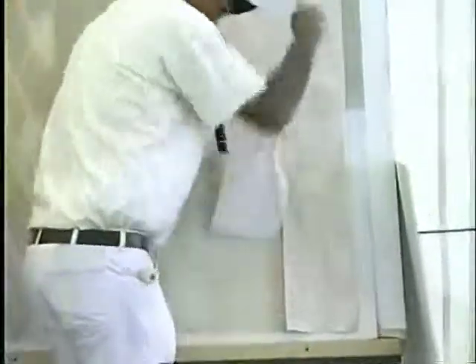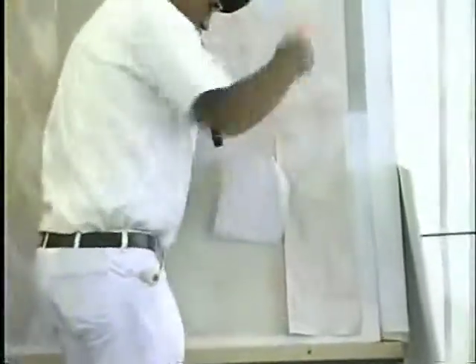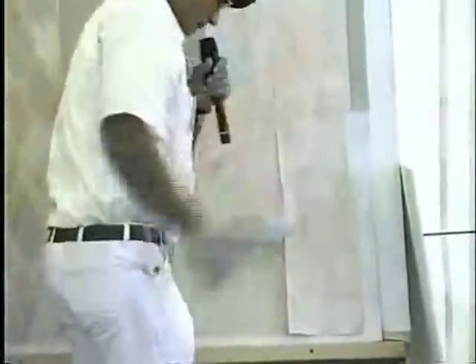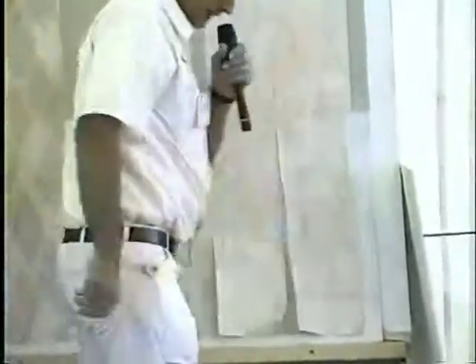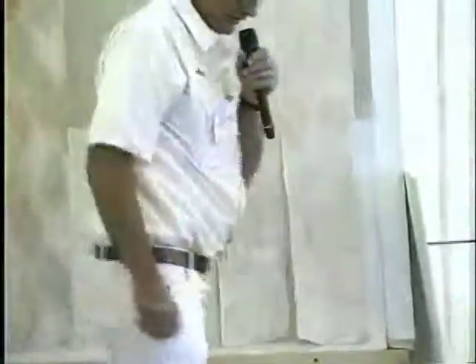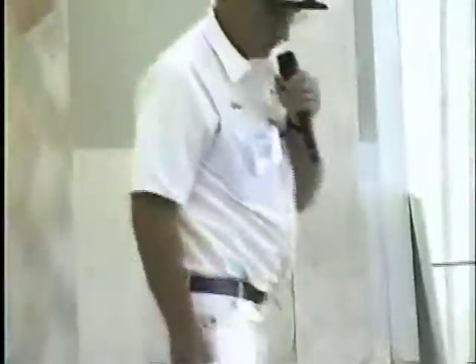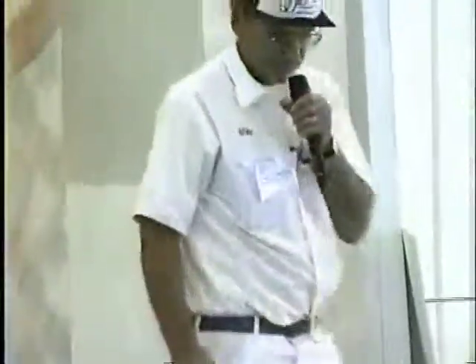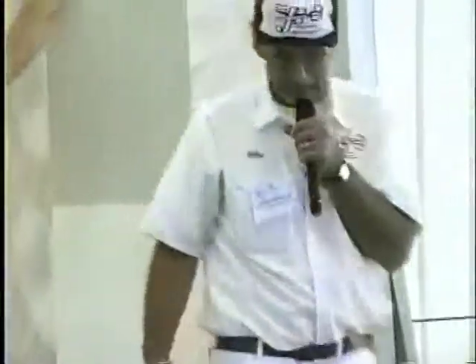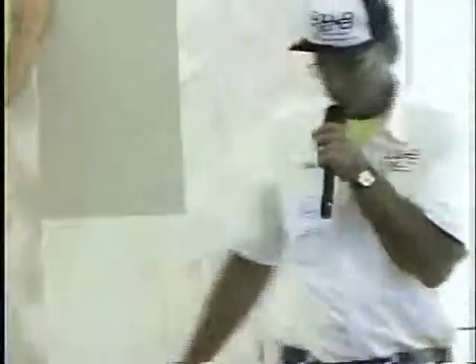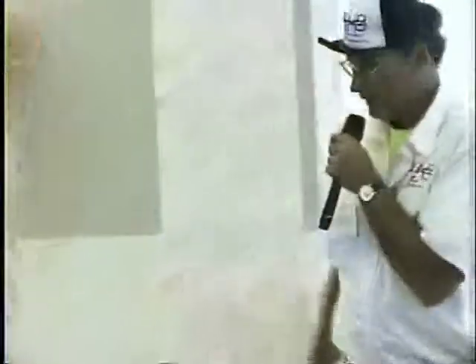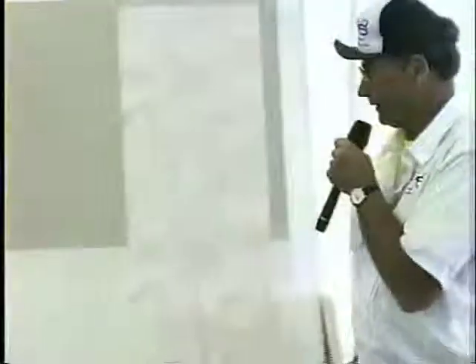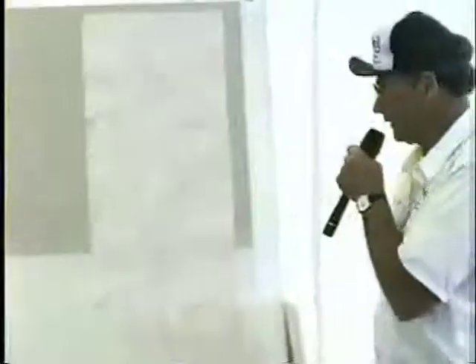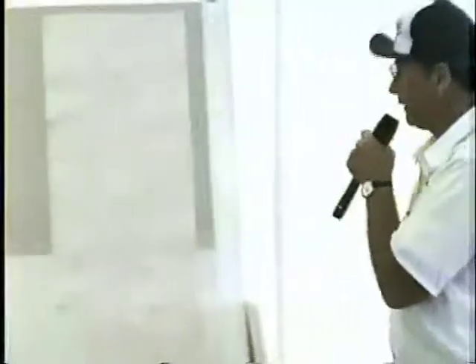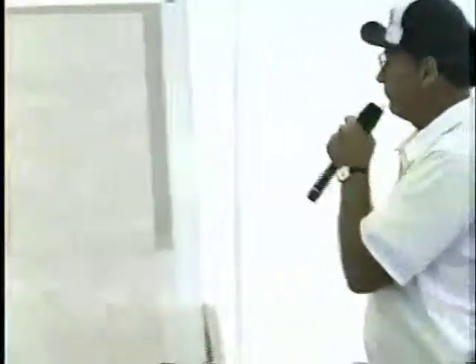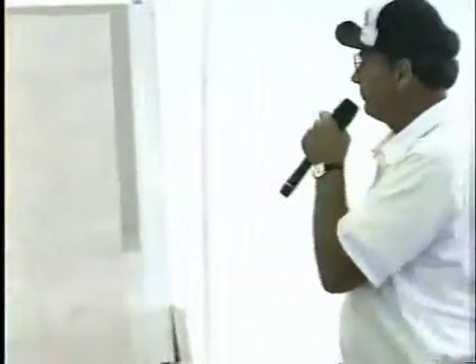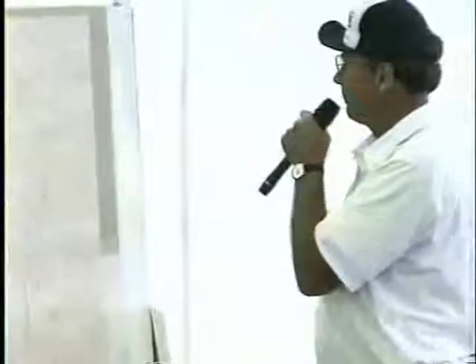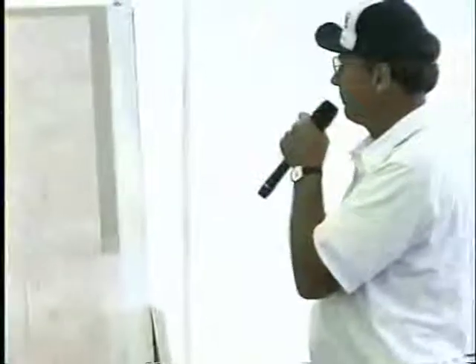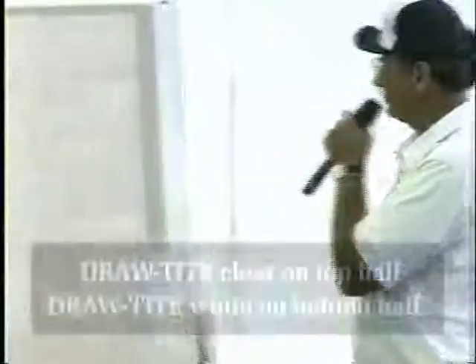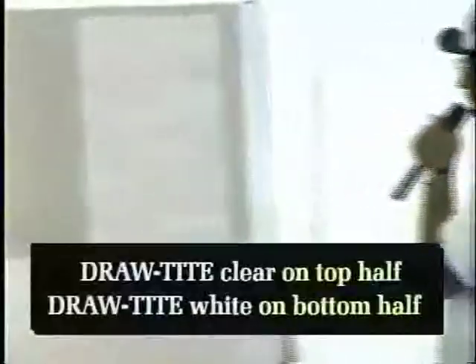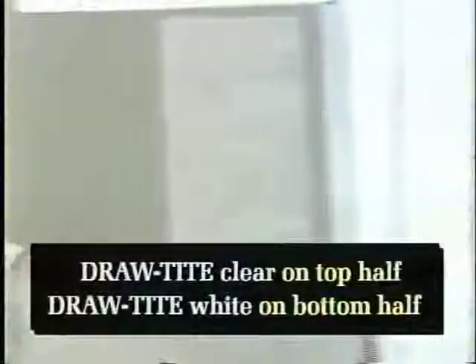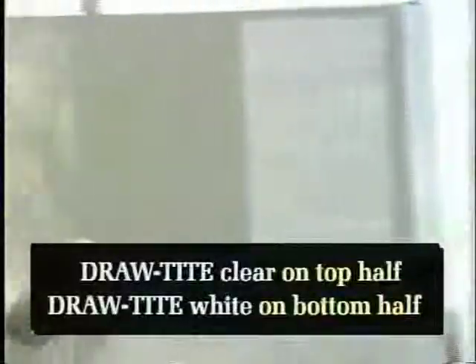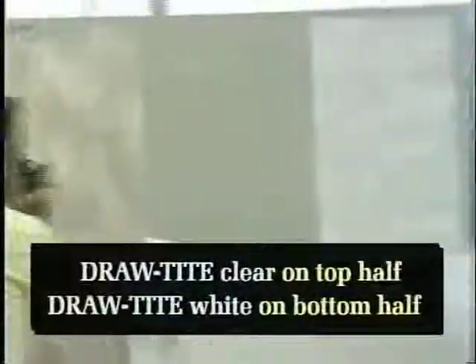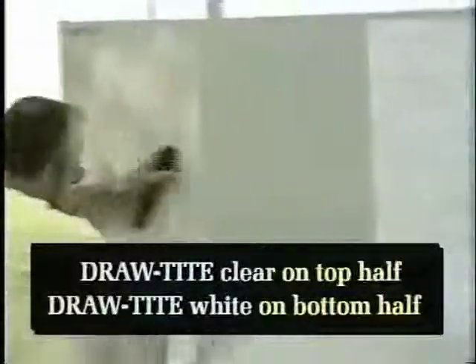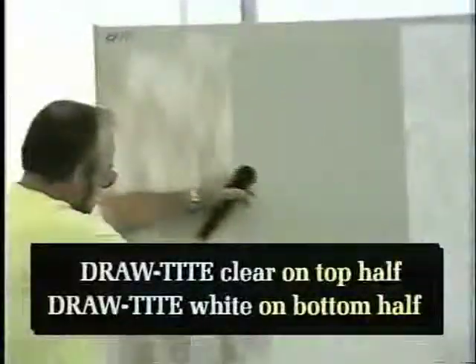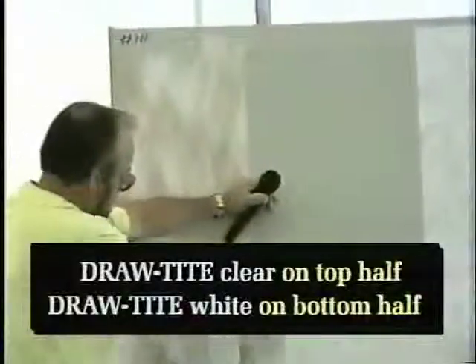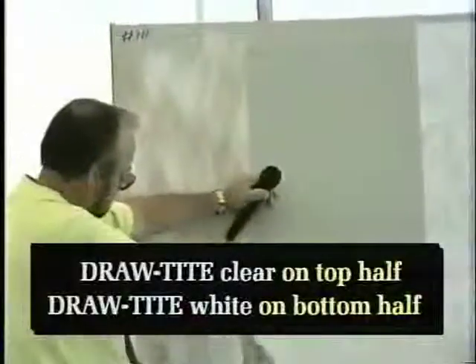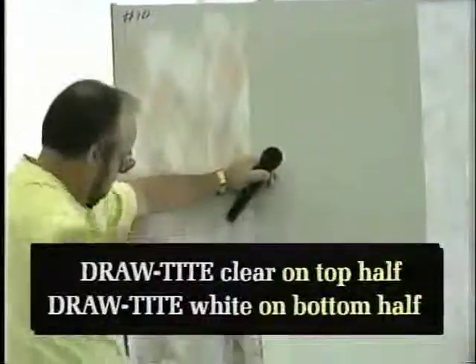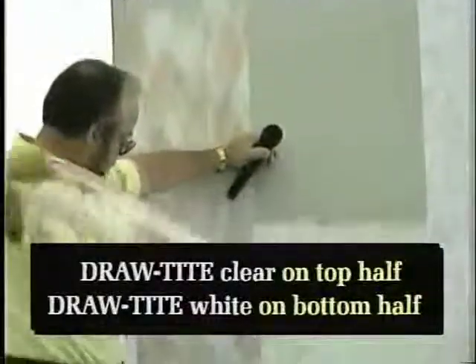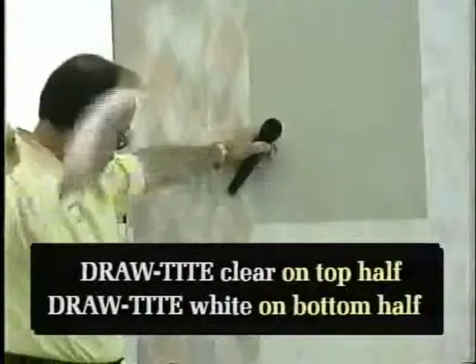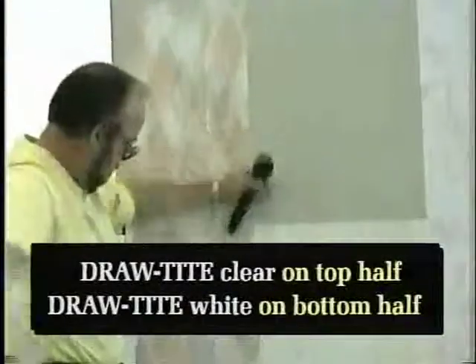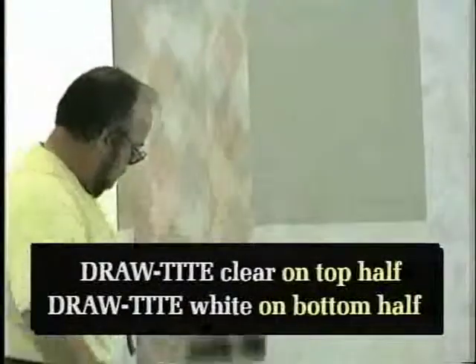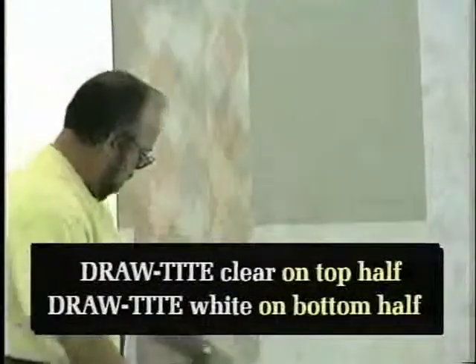Okay, that vinyl is separating. You'd have to wet that to get that.